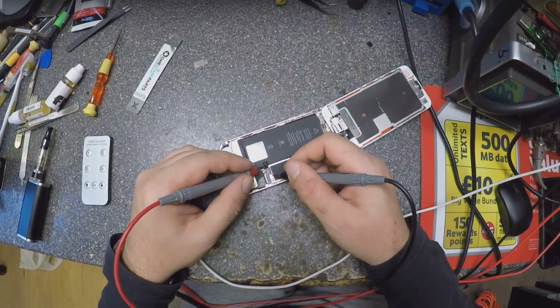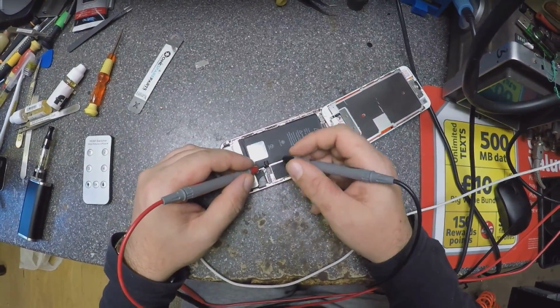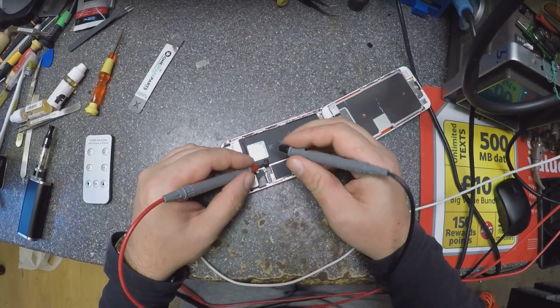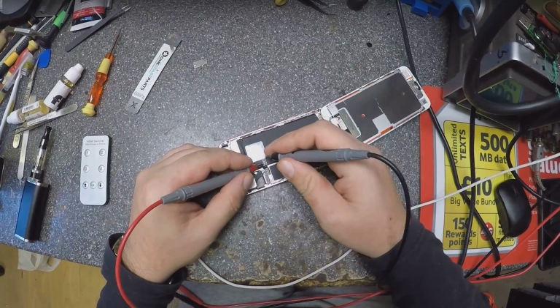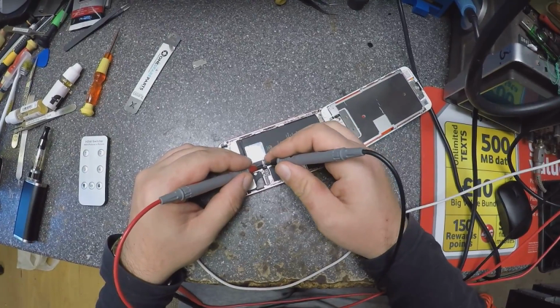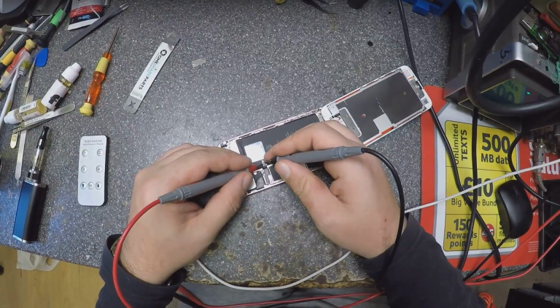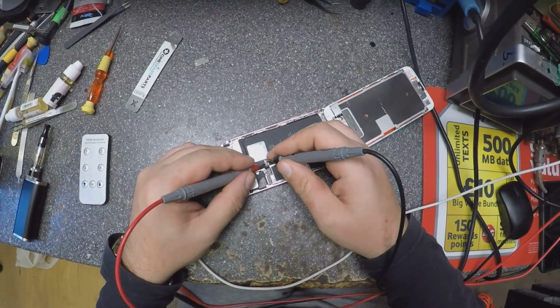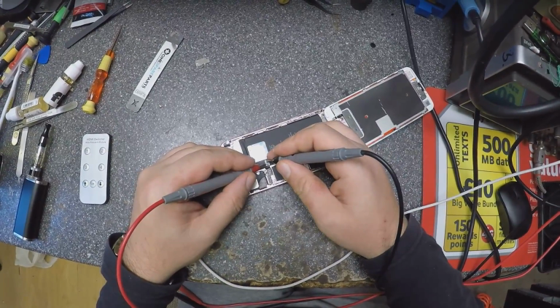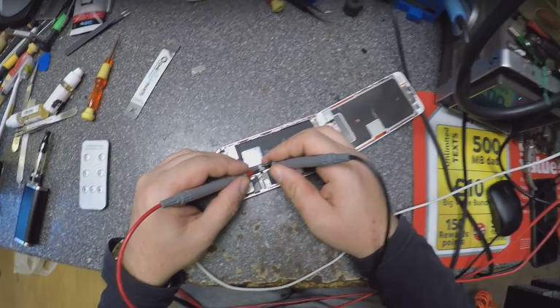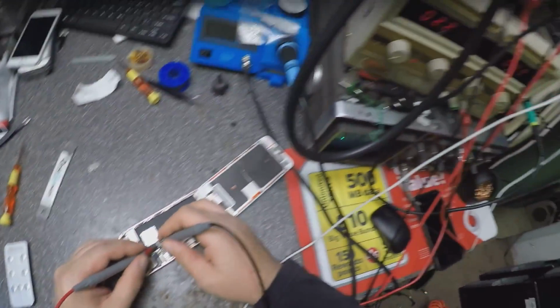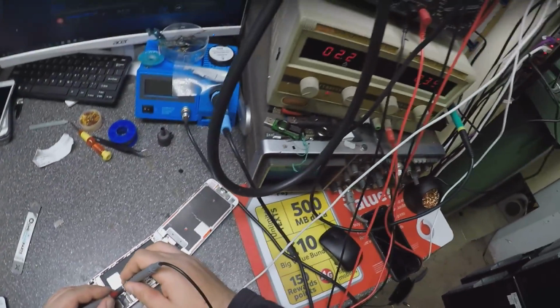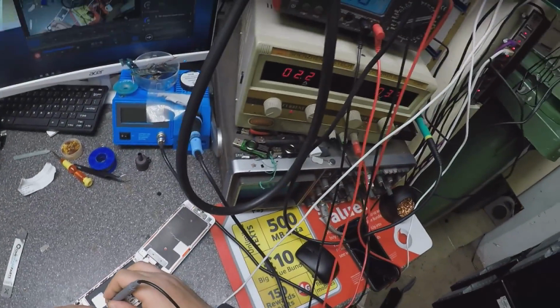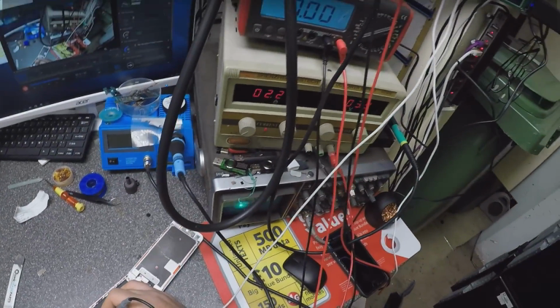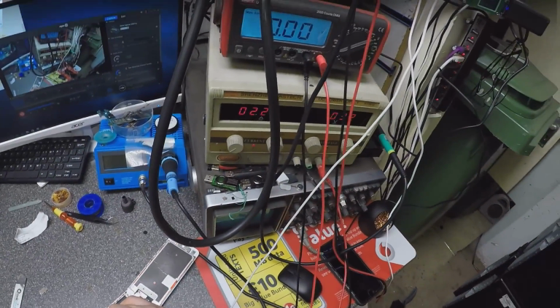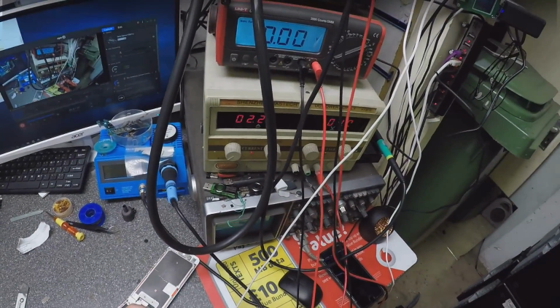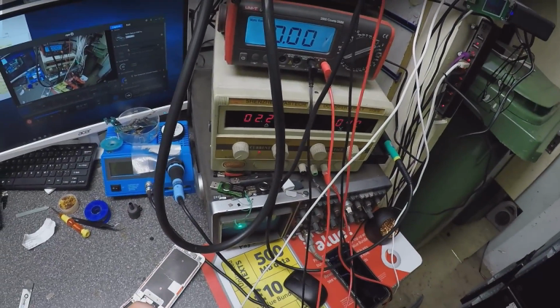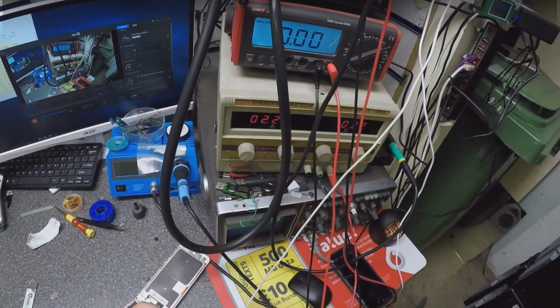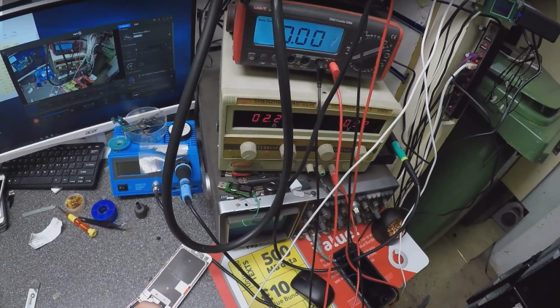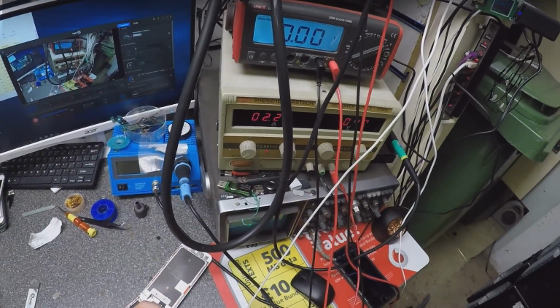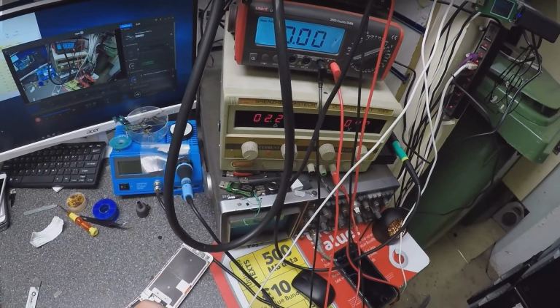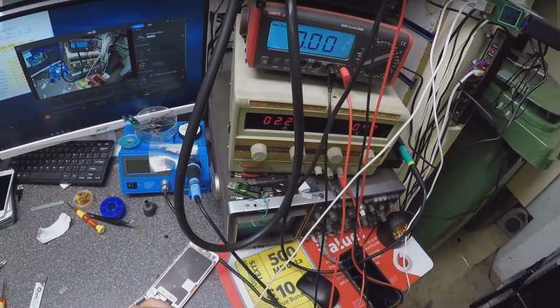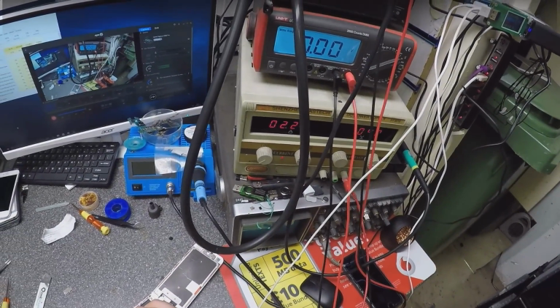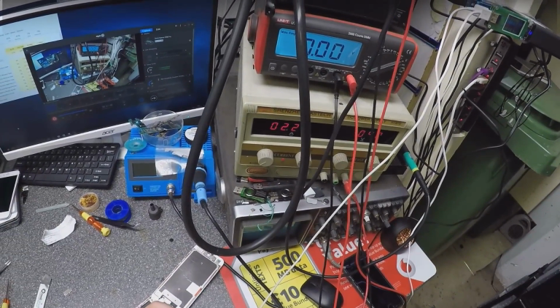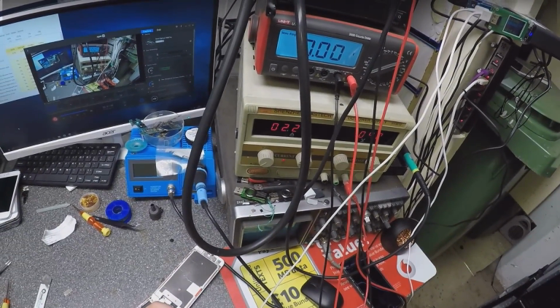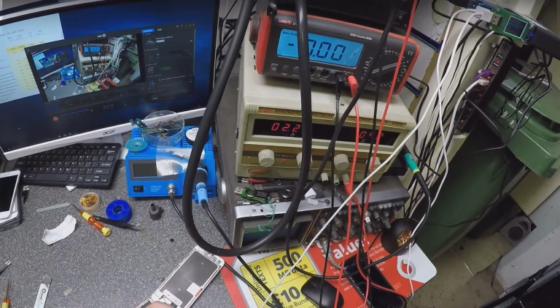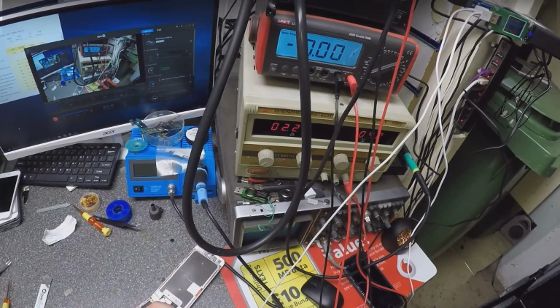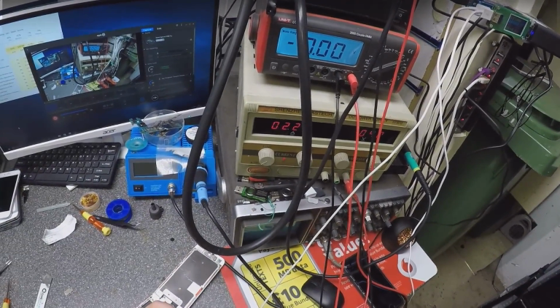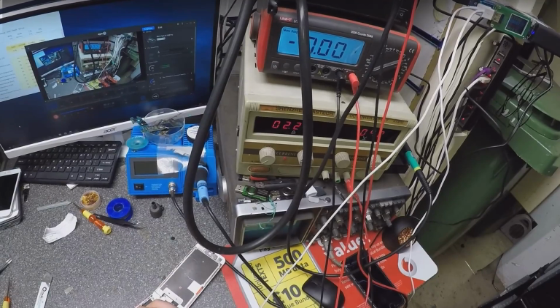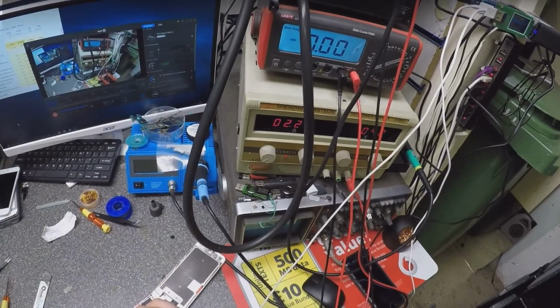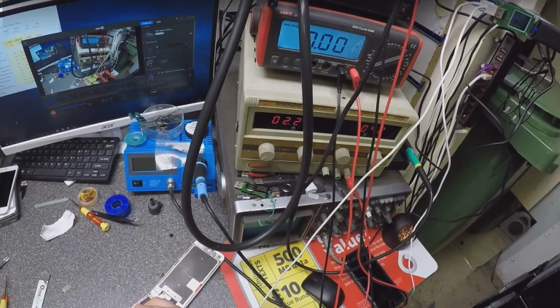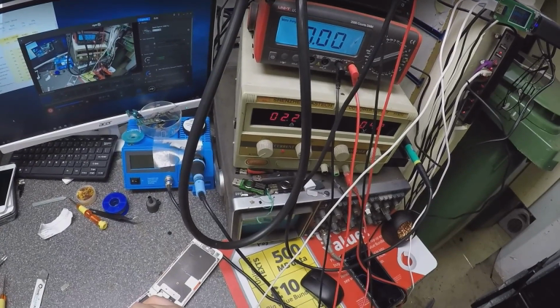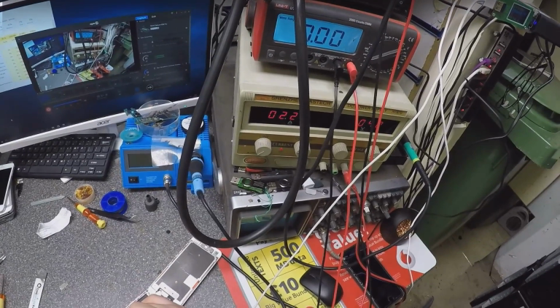Let's charge the battery. It's taking 2.2 amps, so that means the charger is okay.